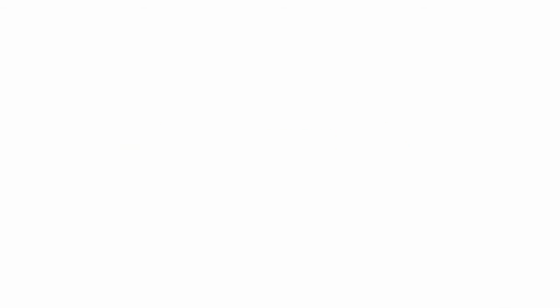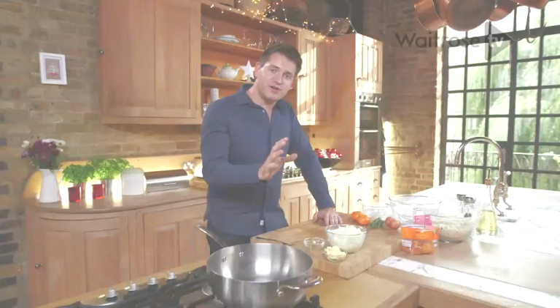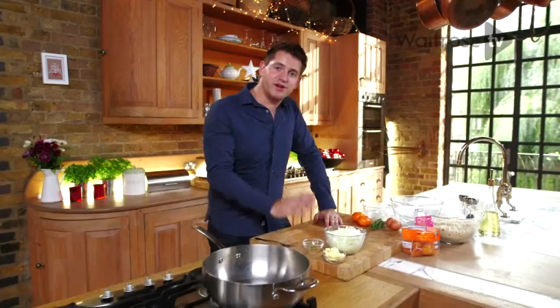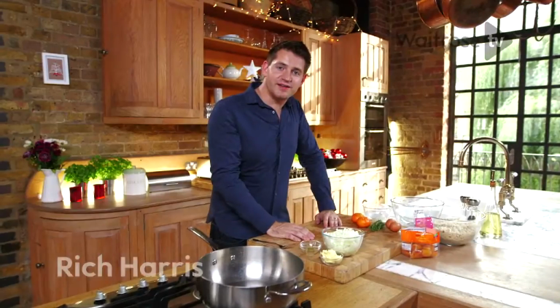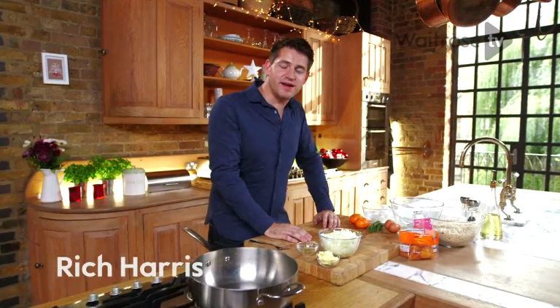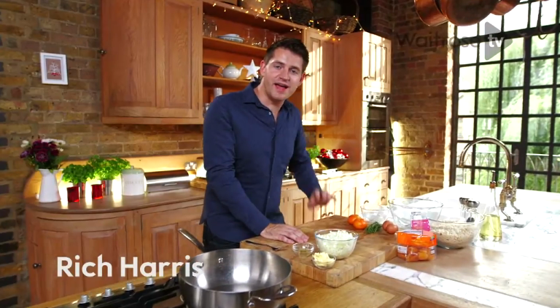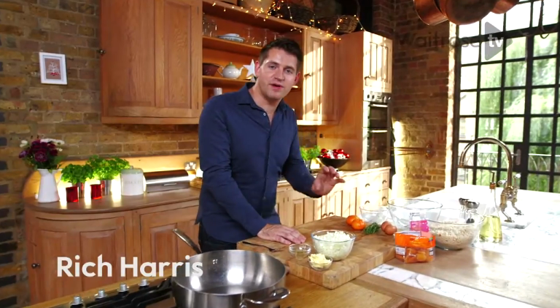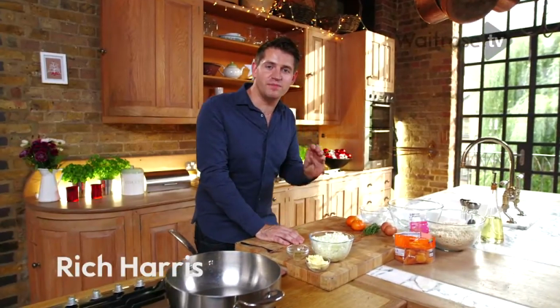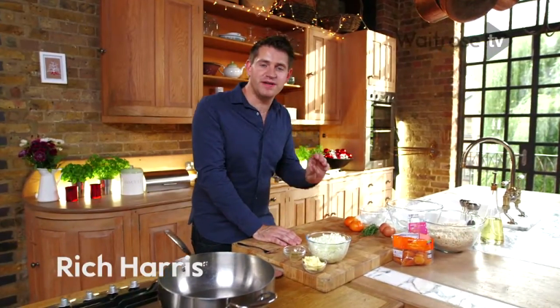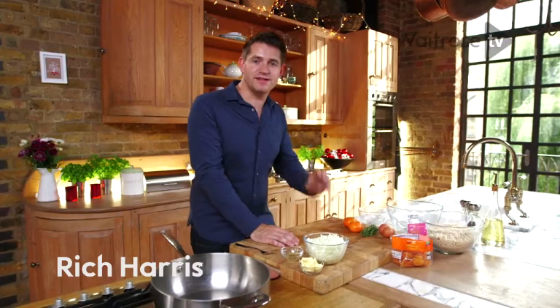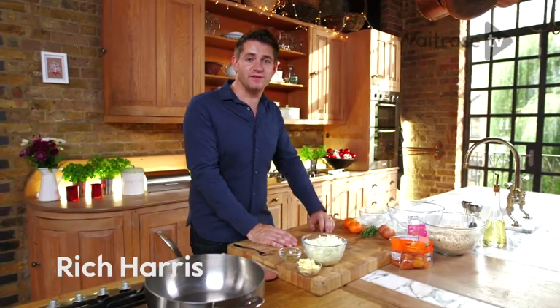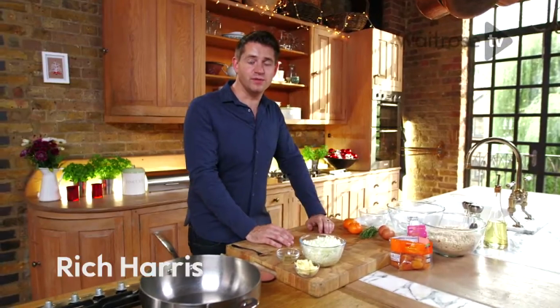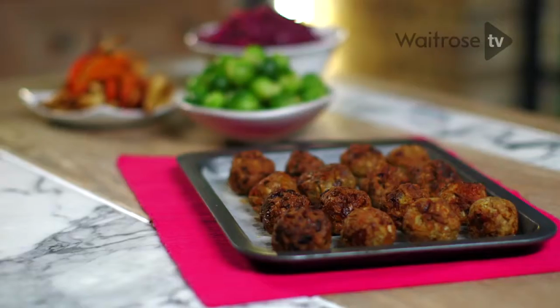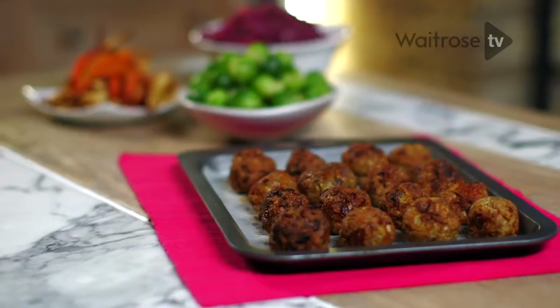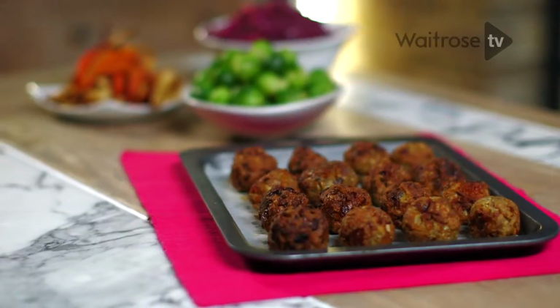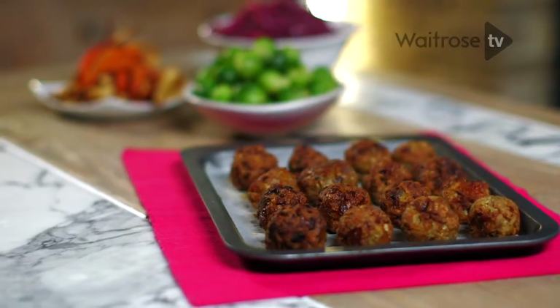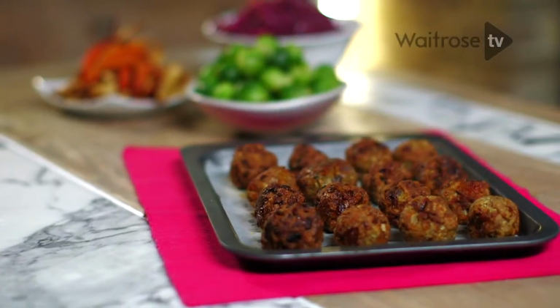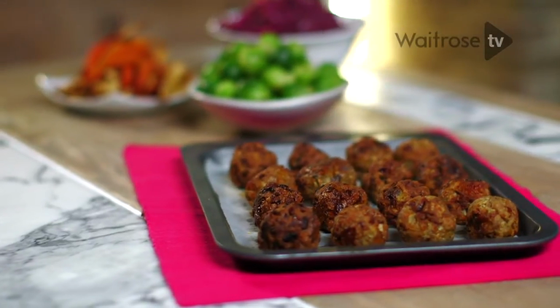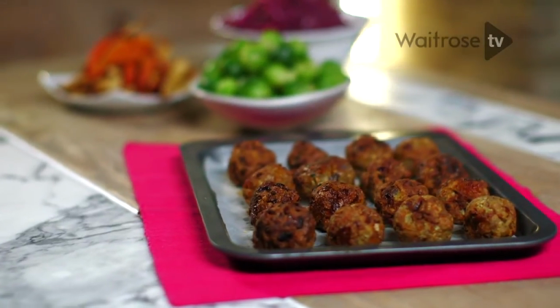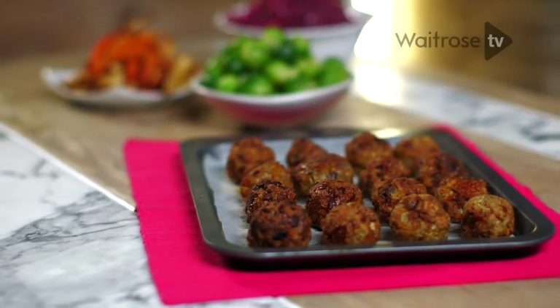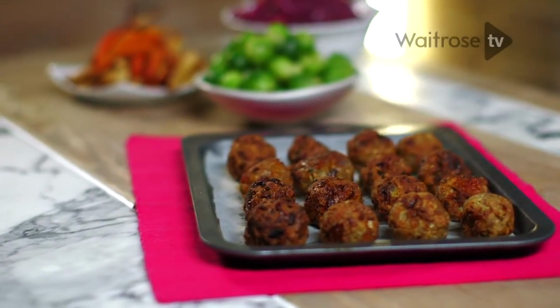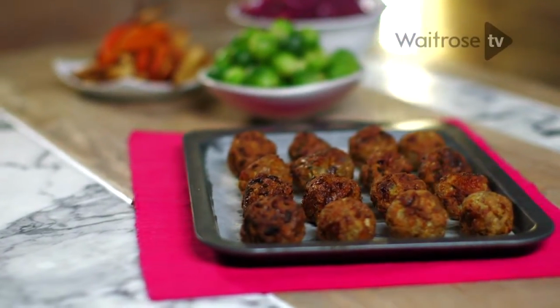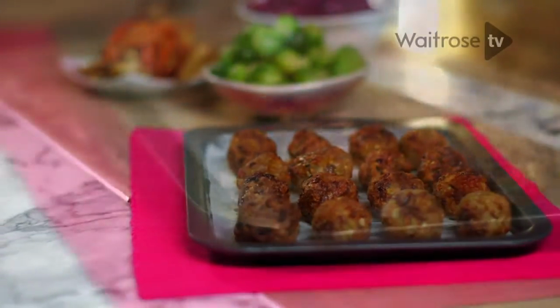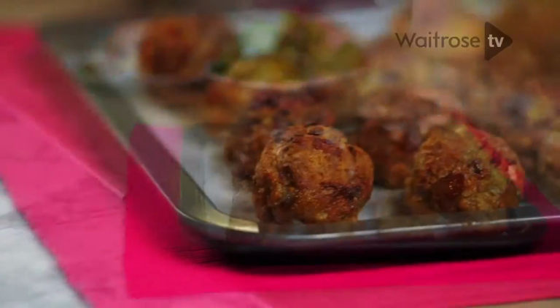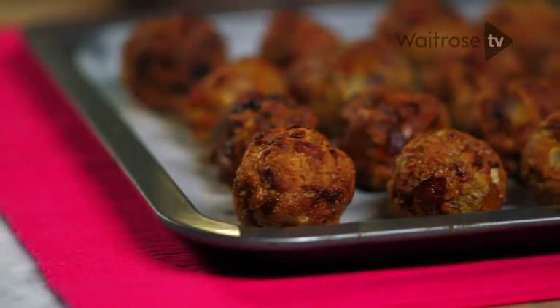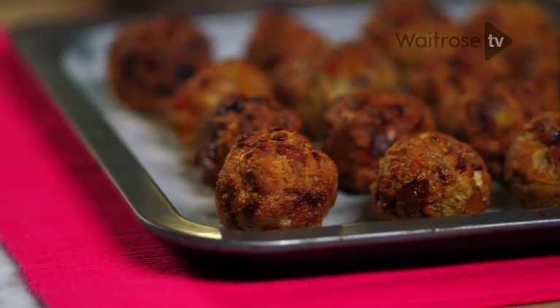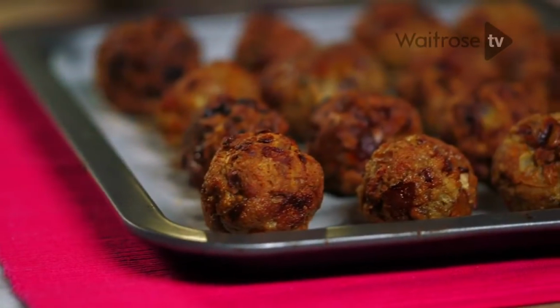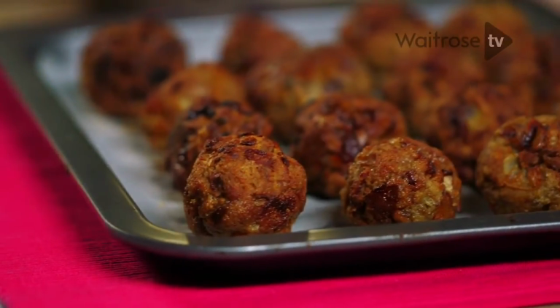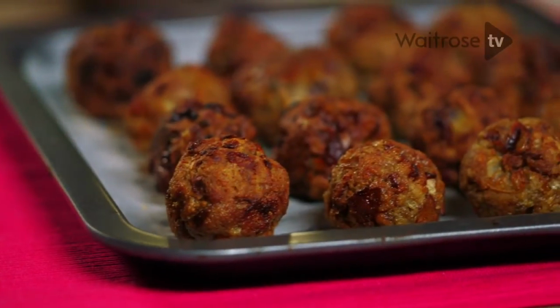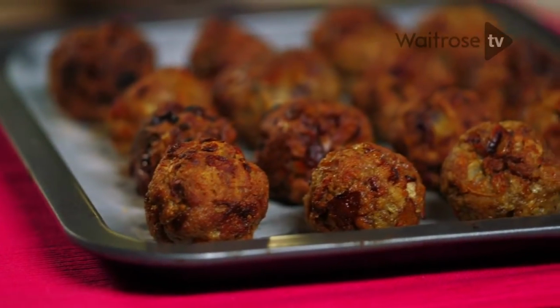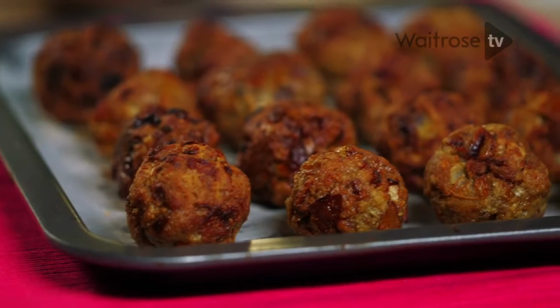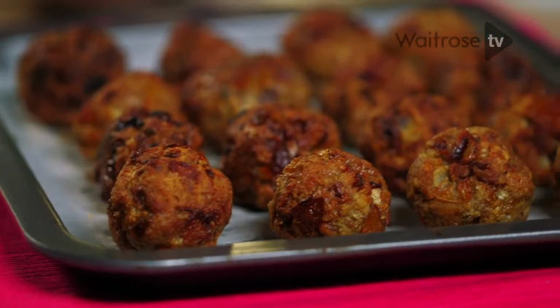I'm going to show you how to make apricot and pecan stuffing balls — the perfect side dish for your Christmas dinner. They're packed full of flavour and really easy to make.